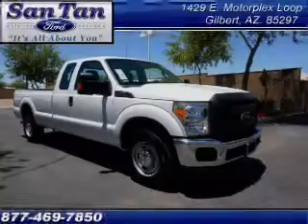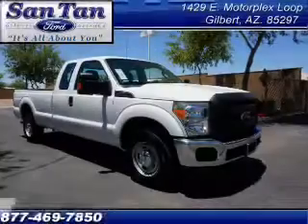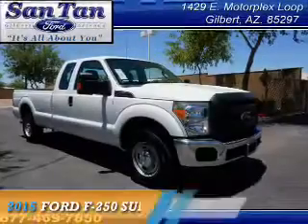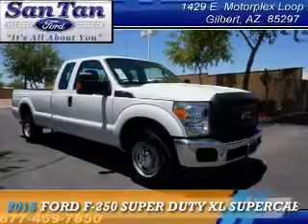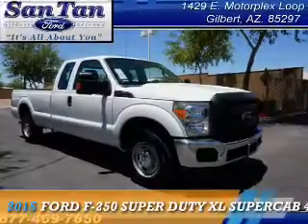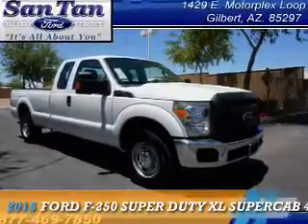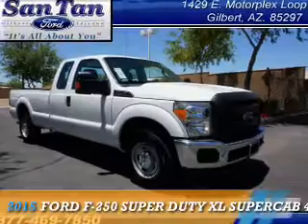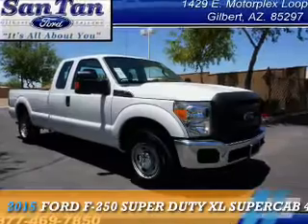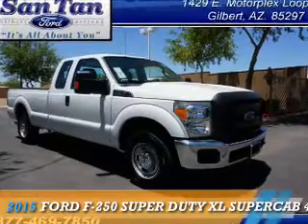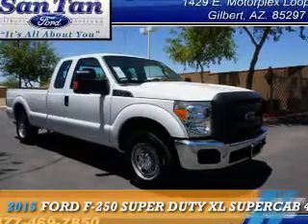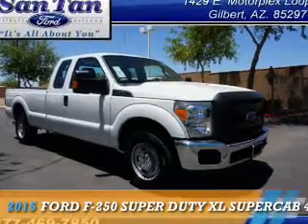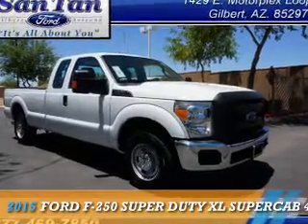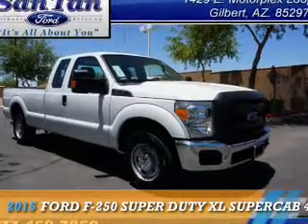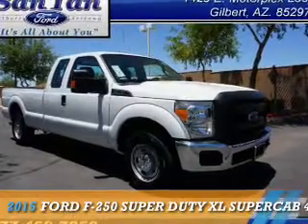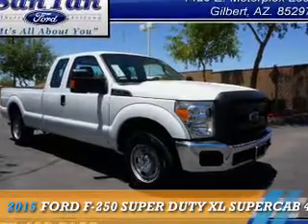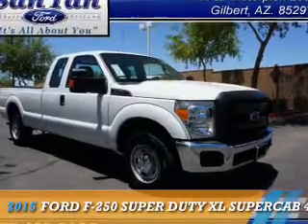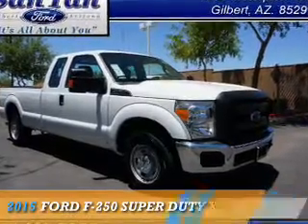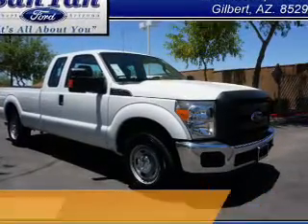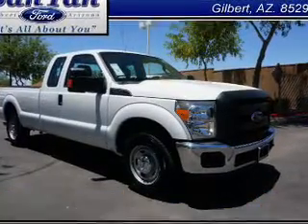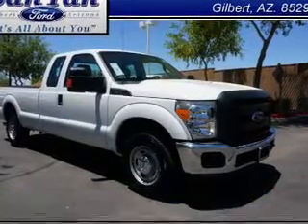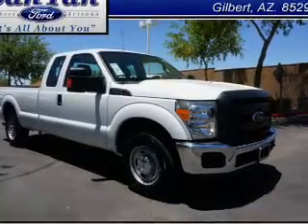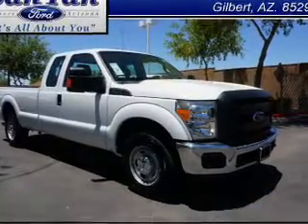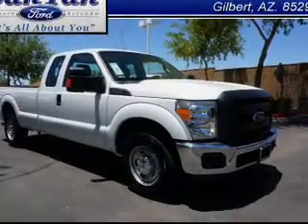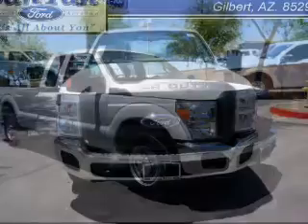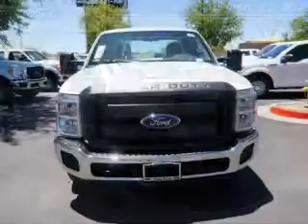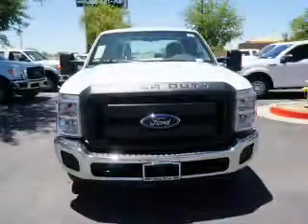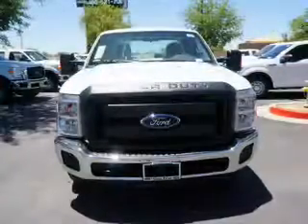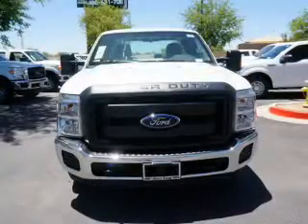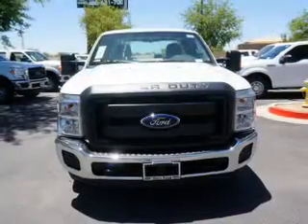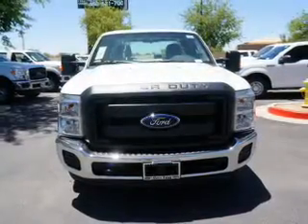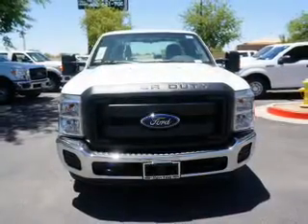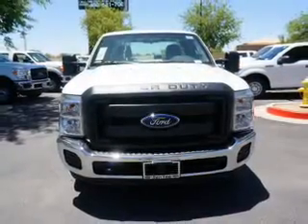This could be the vehicle you're looking for. It's powered by a 6.2-liter, eight-cylinder engine.